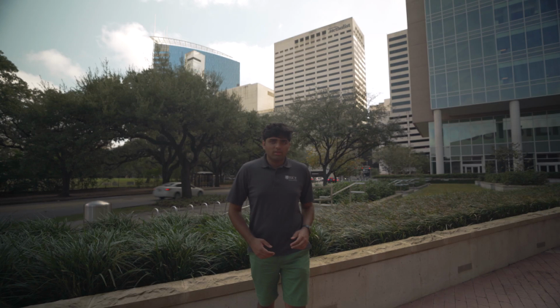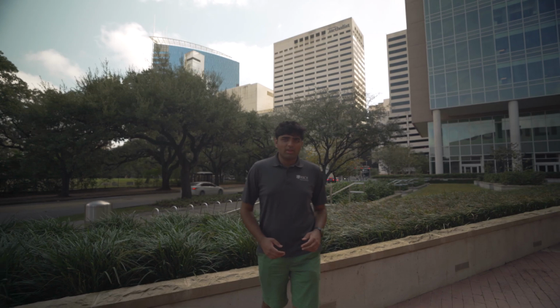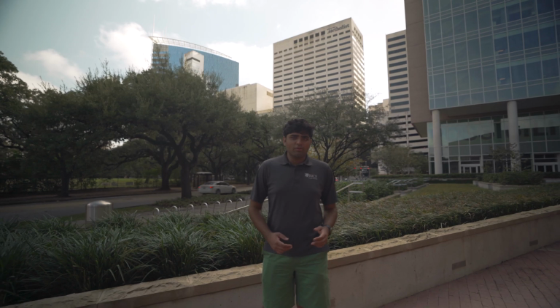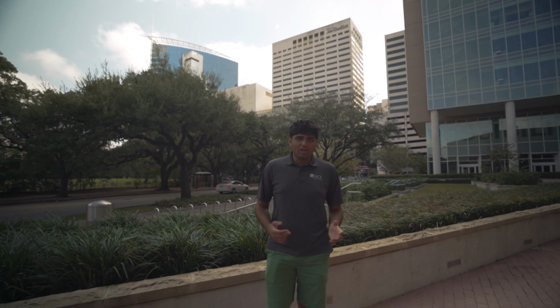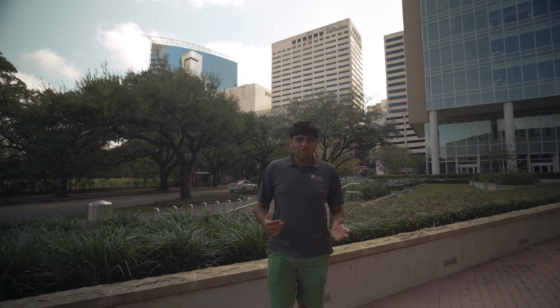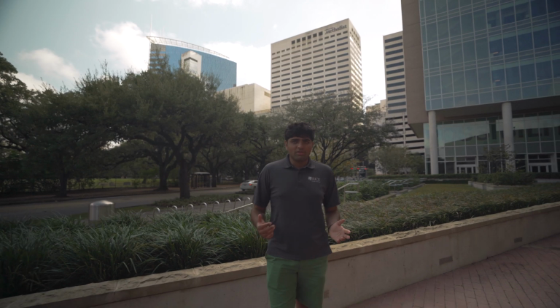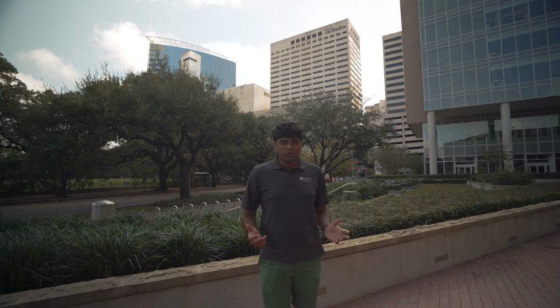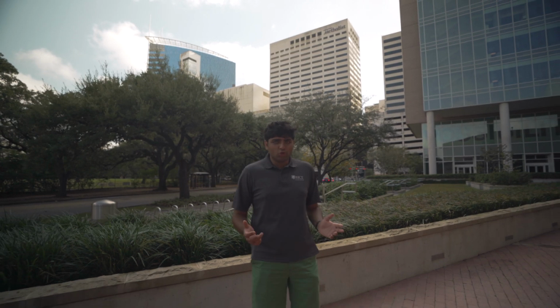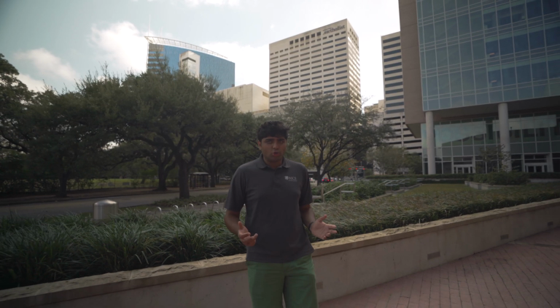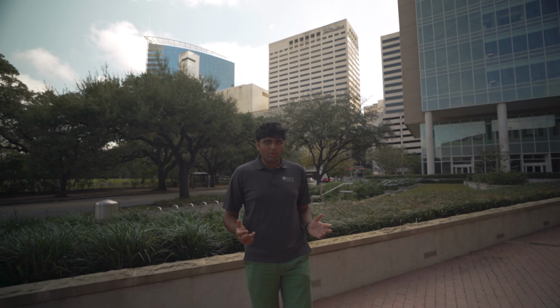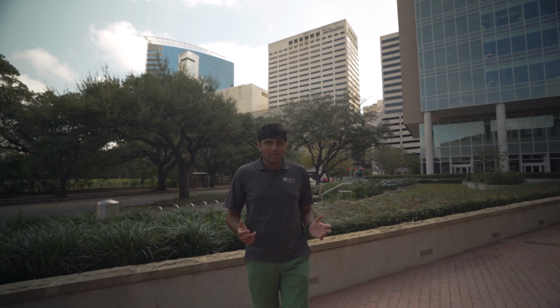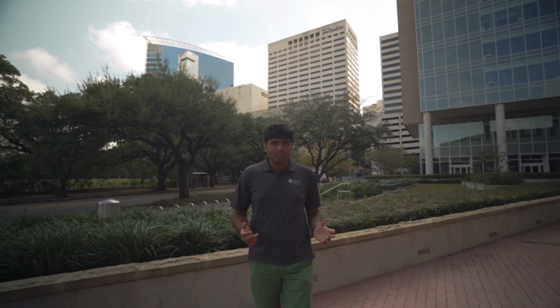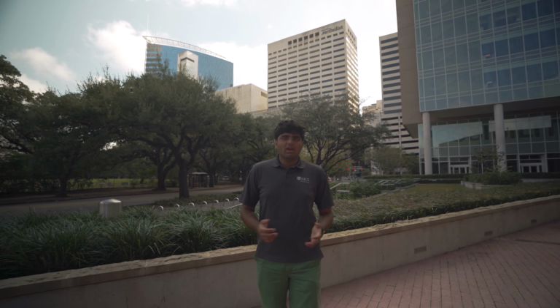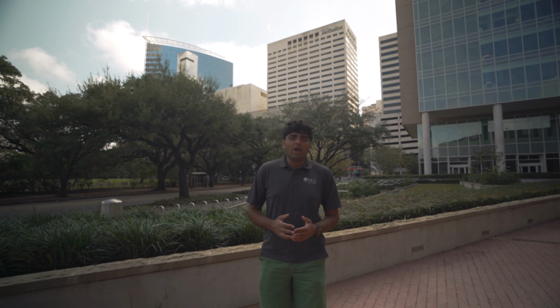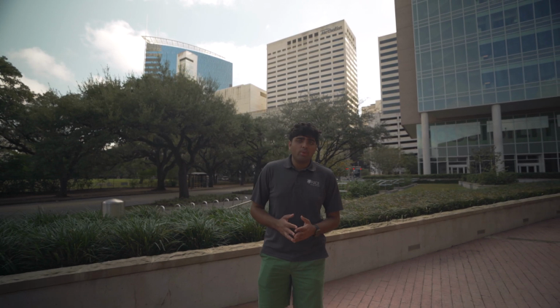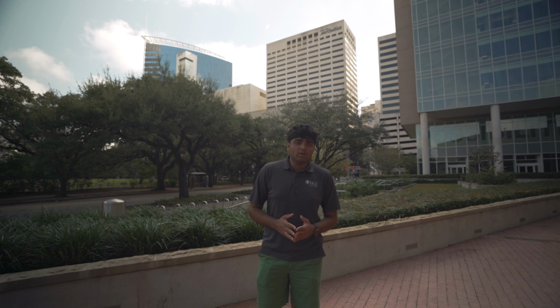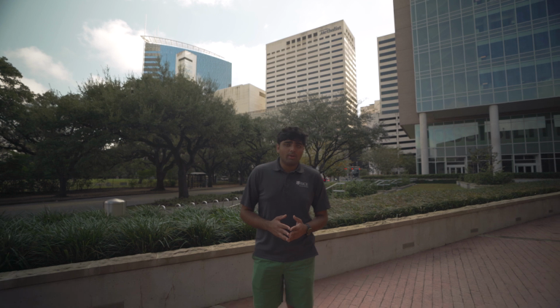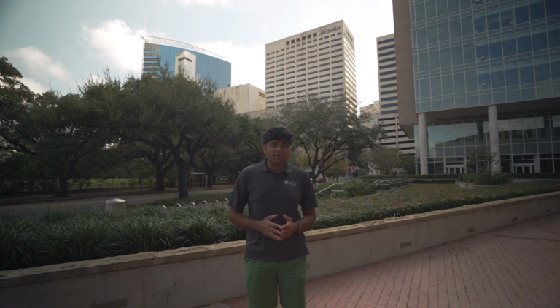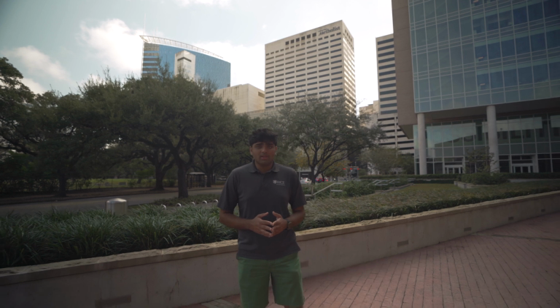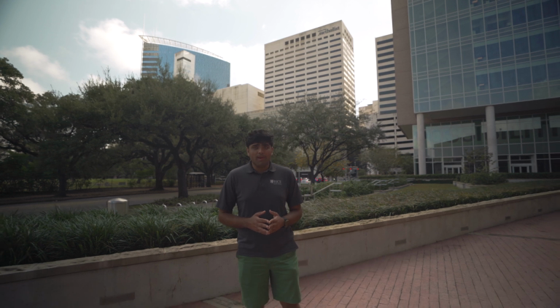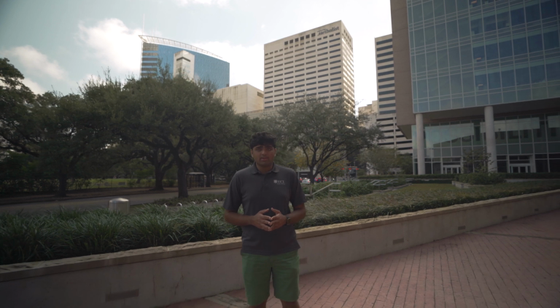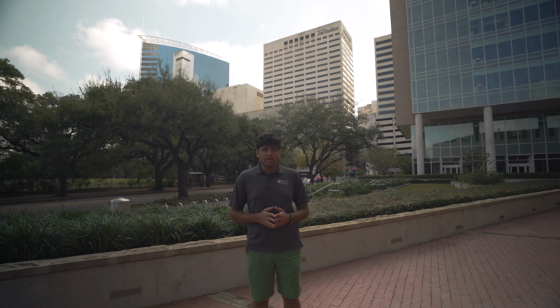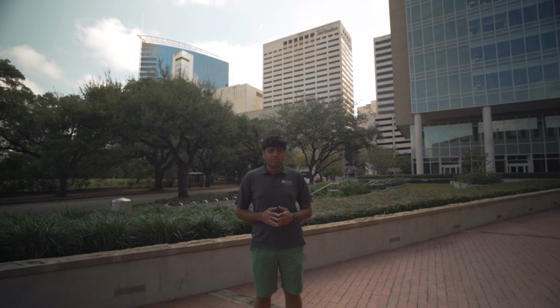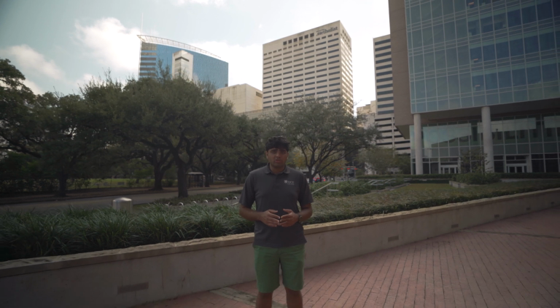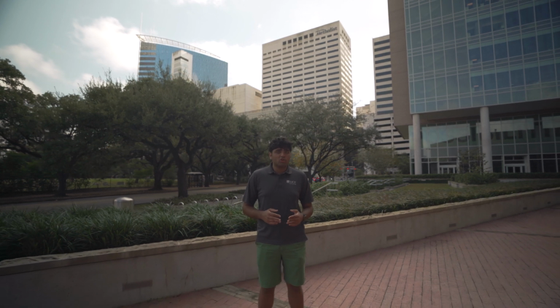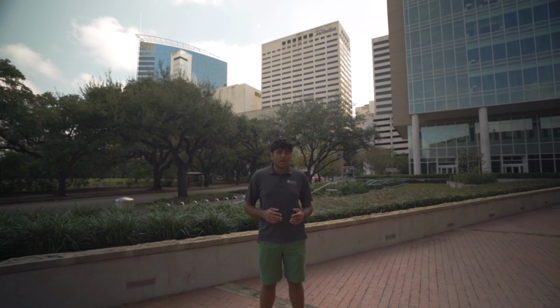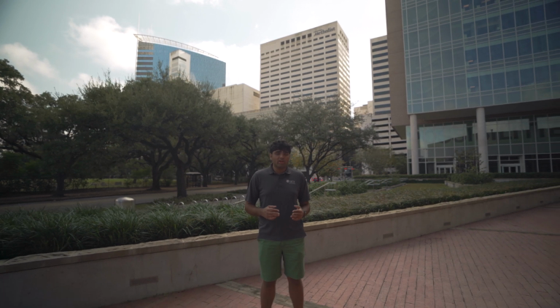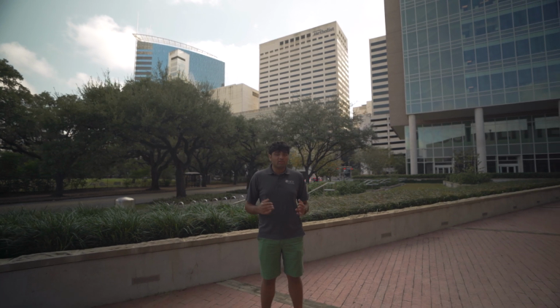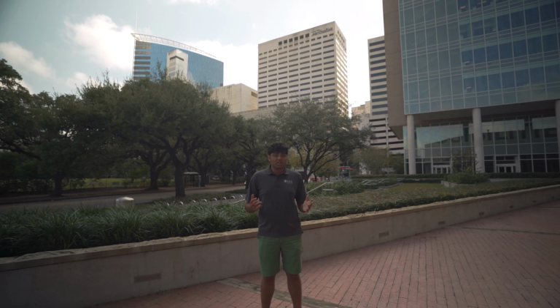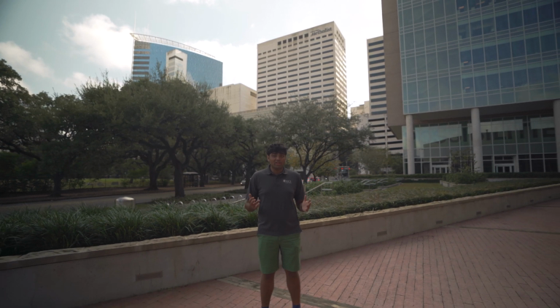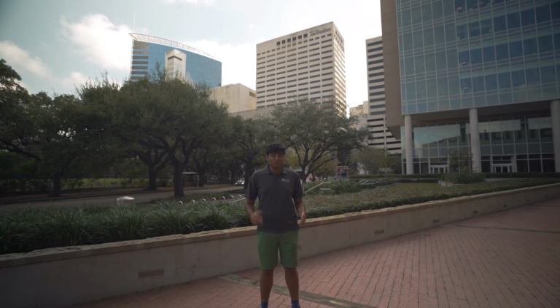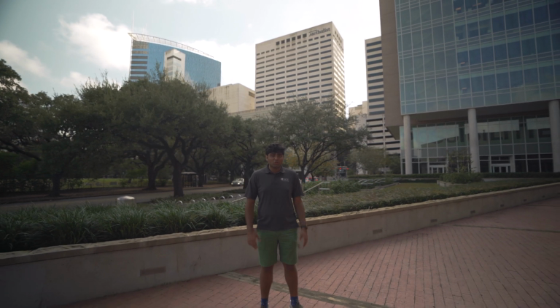Thank you for coming on this virtual tour with me. I hope you will come visit the Bioscience Research Collaborative in the near future.